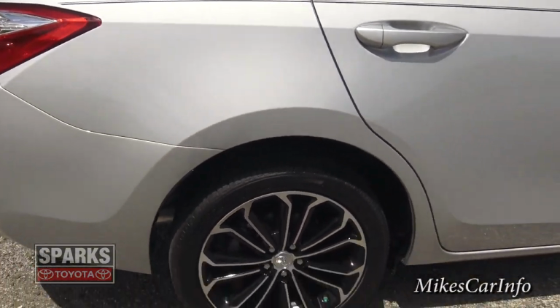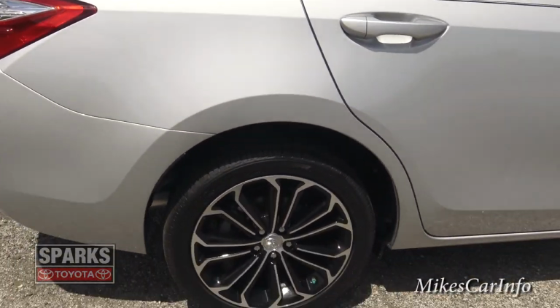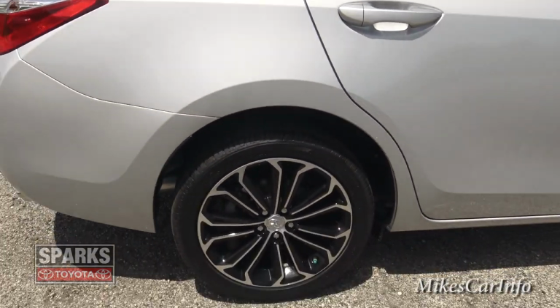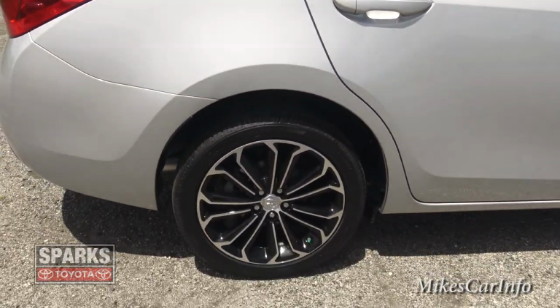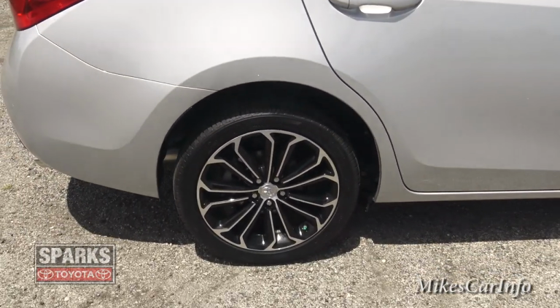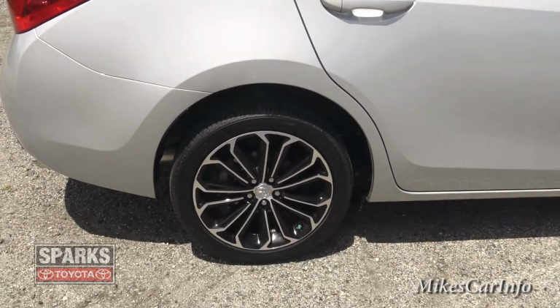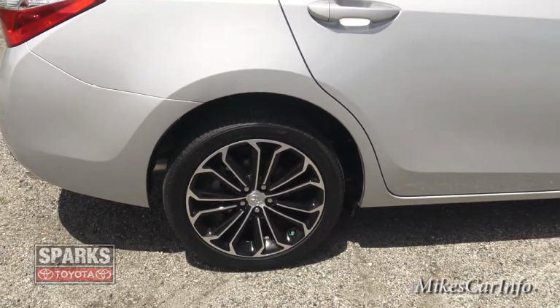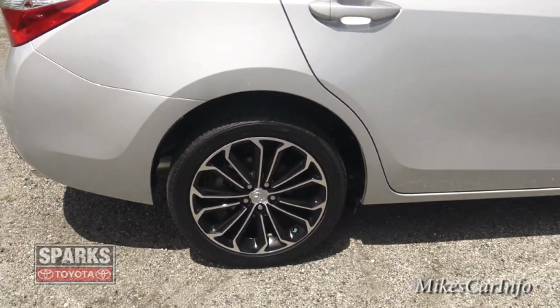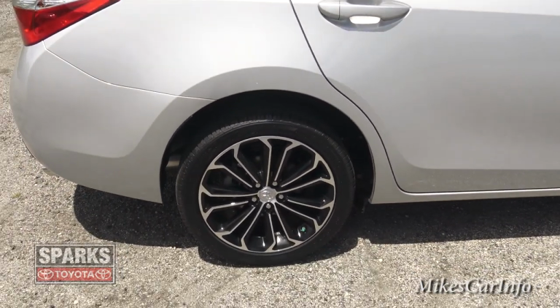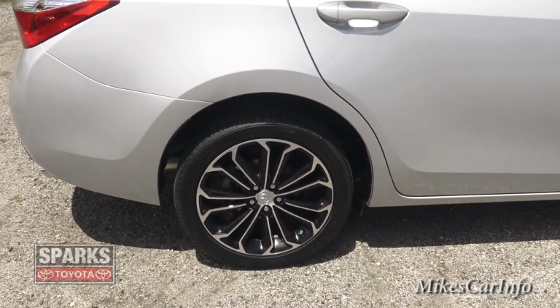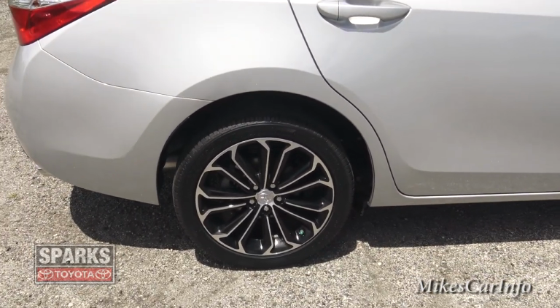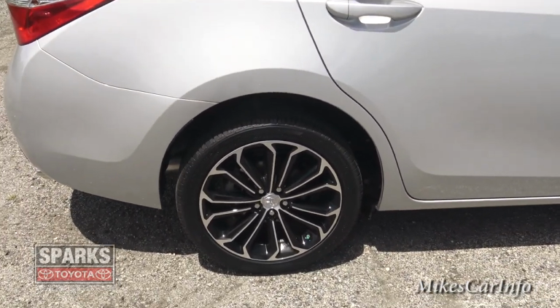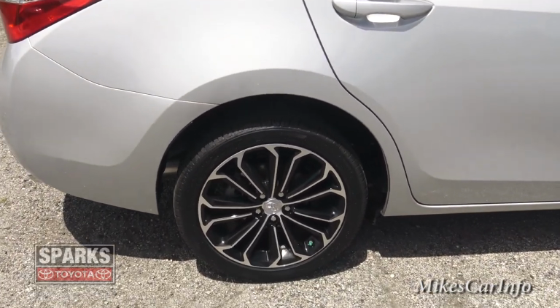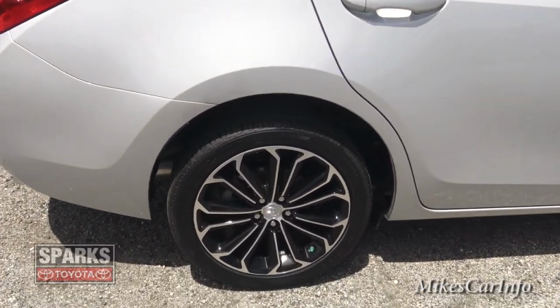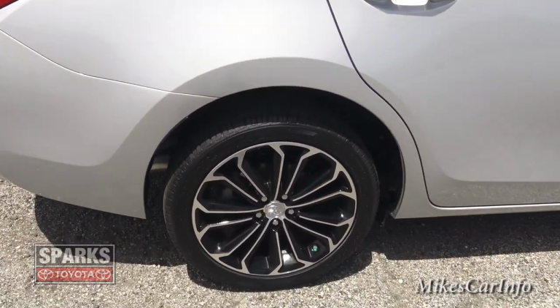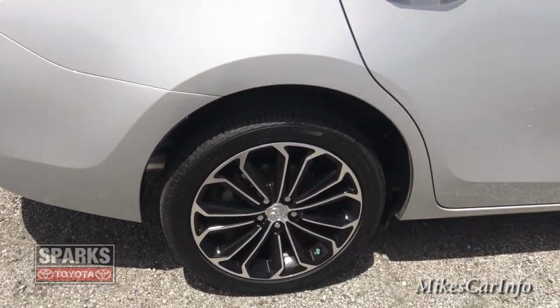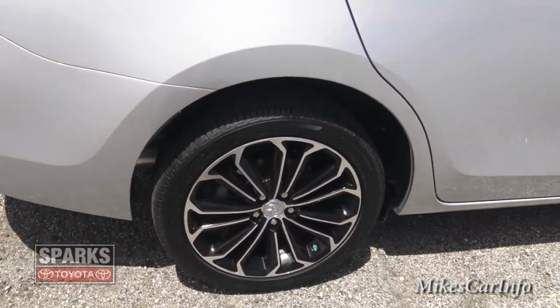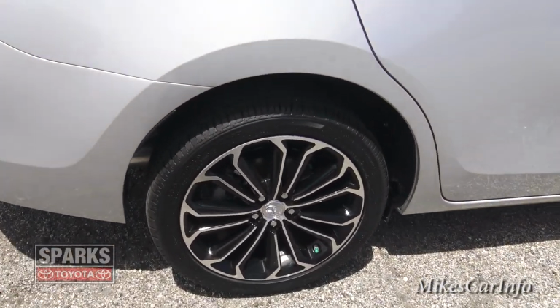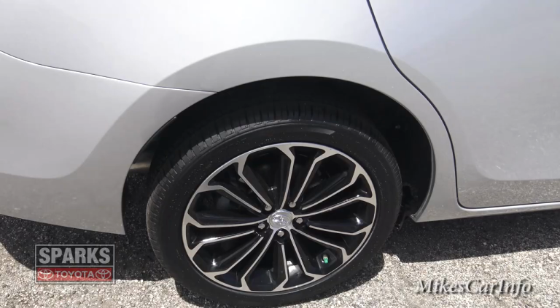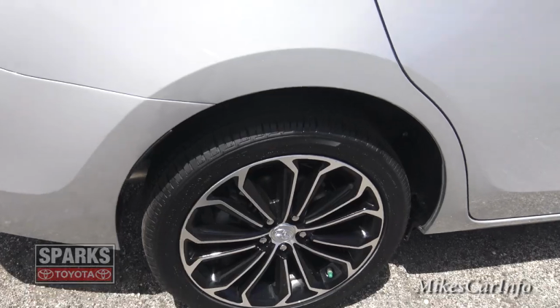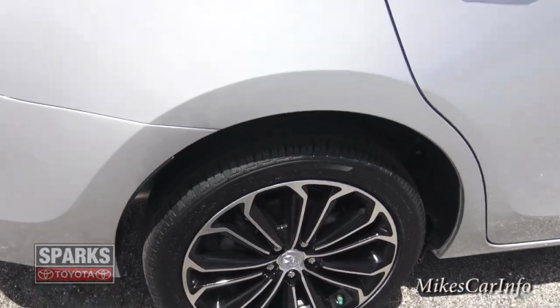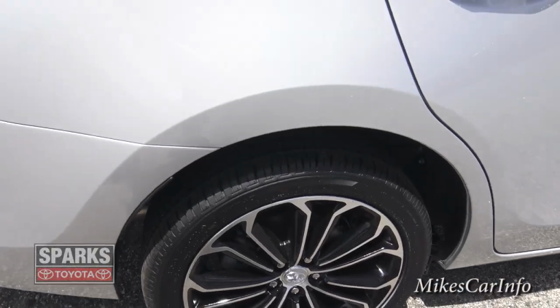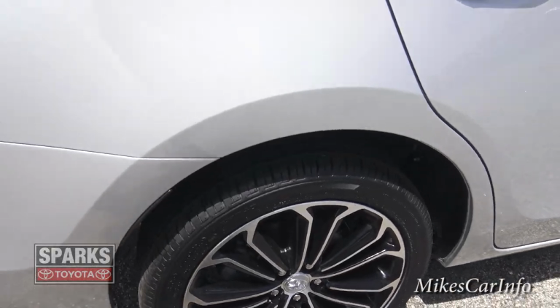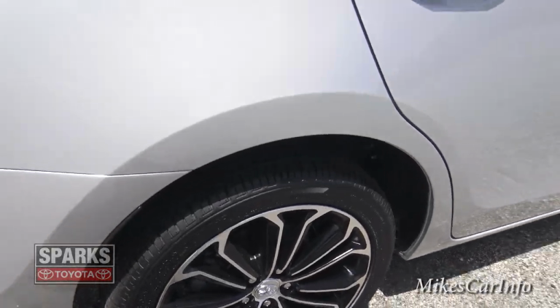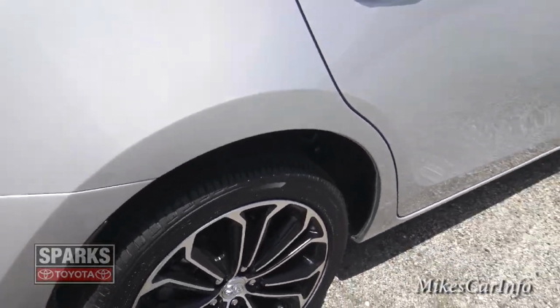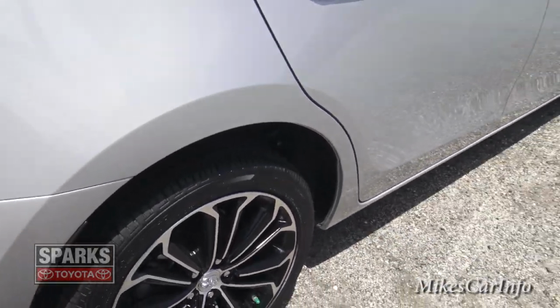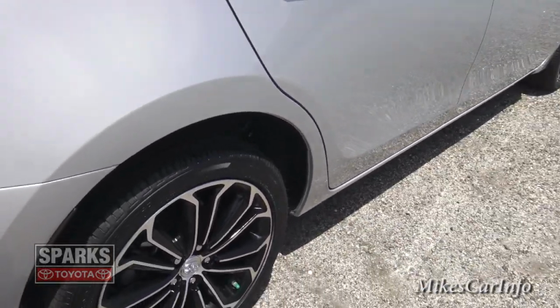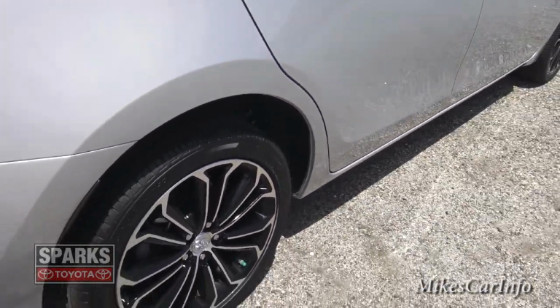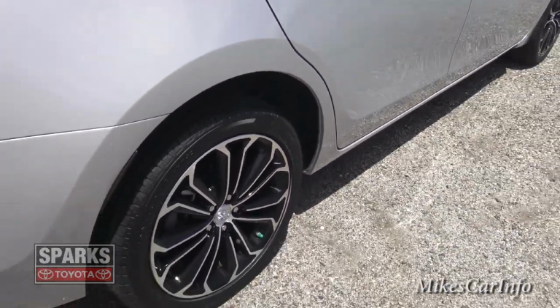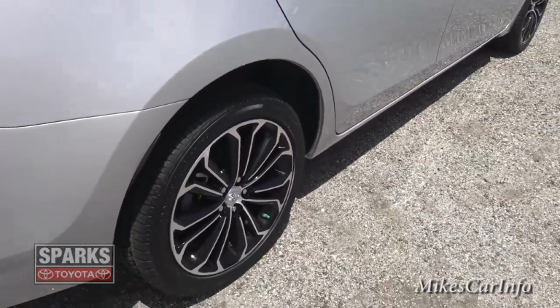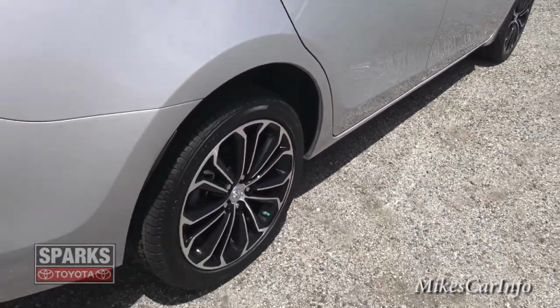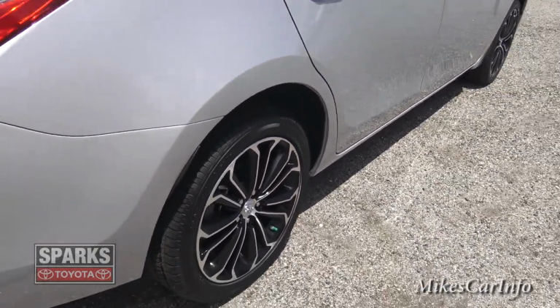This vehicle has disc brakes in both the front and the back, giving you really excellent stopping power.